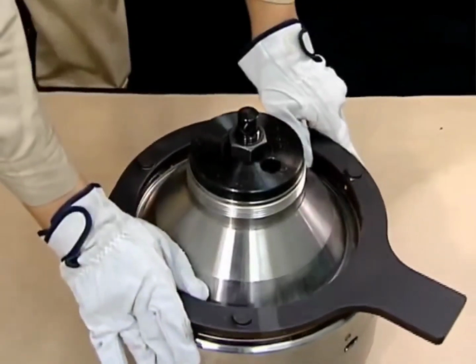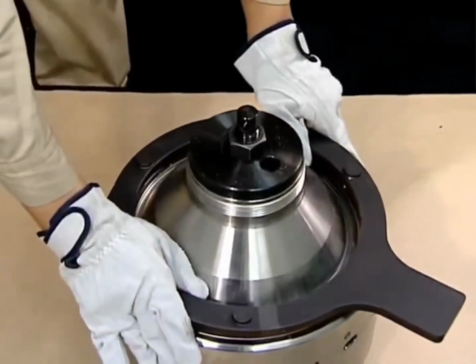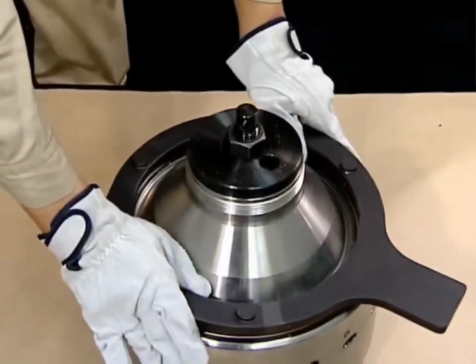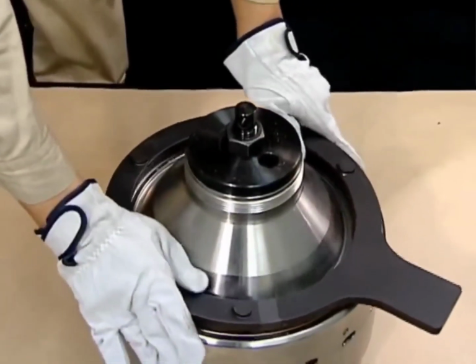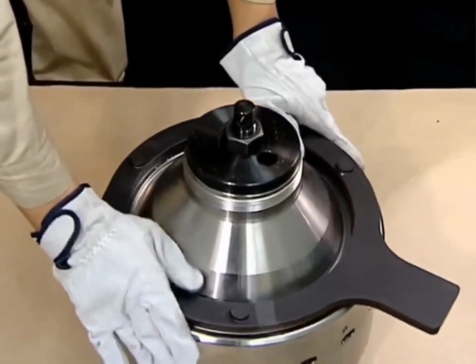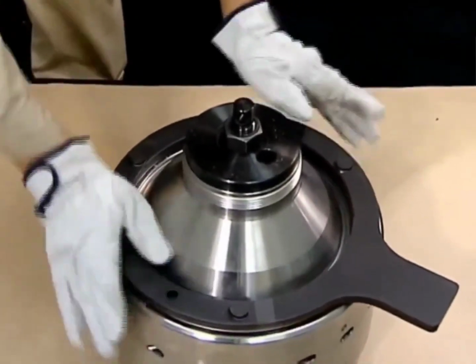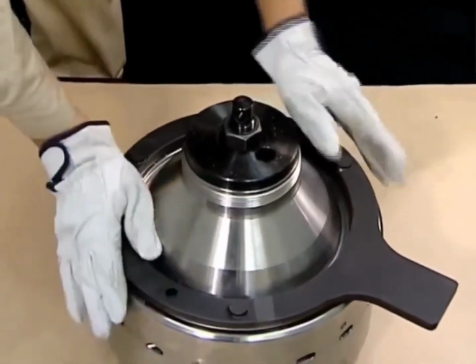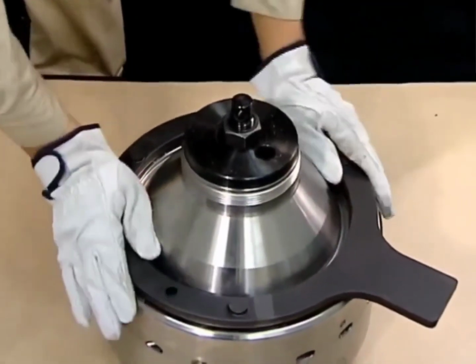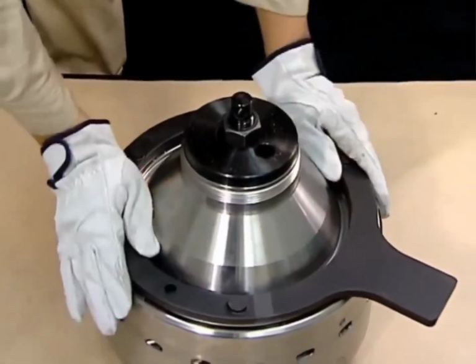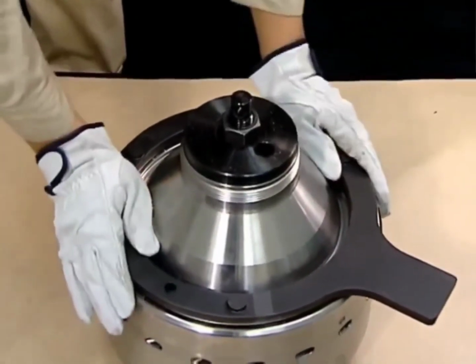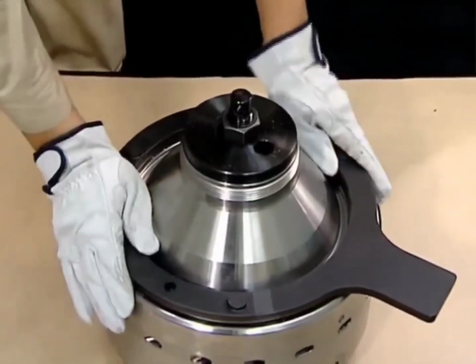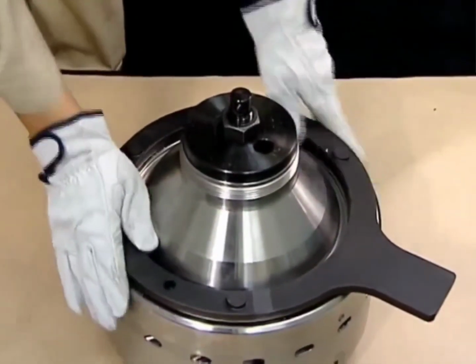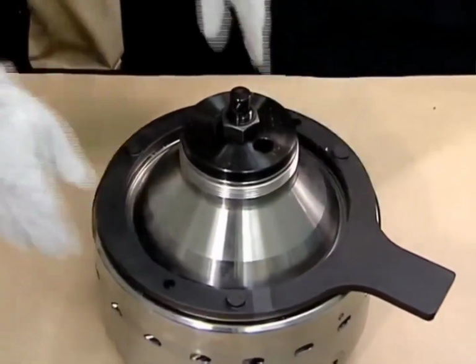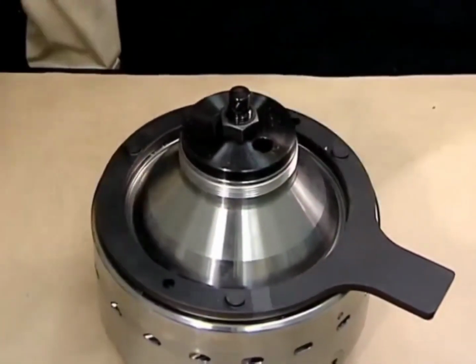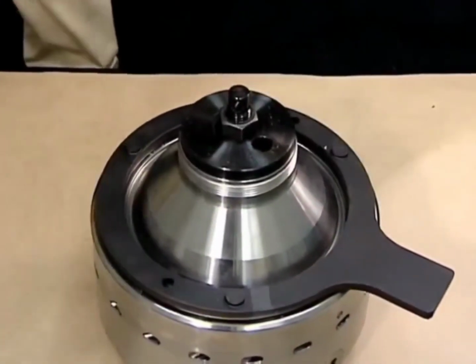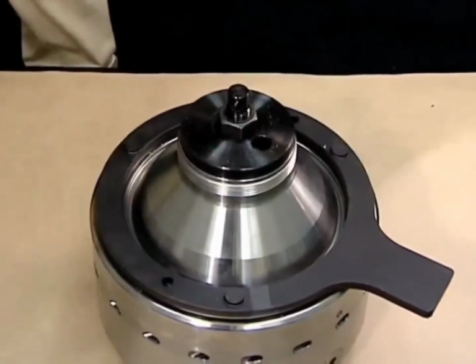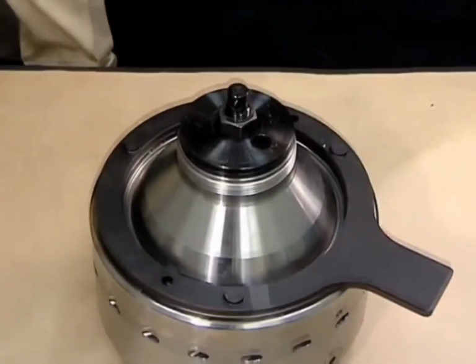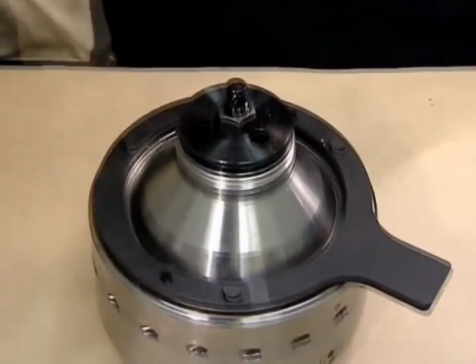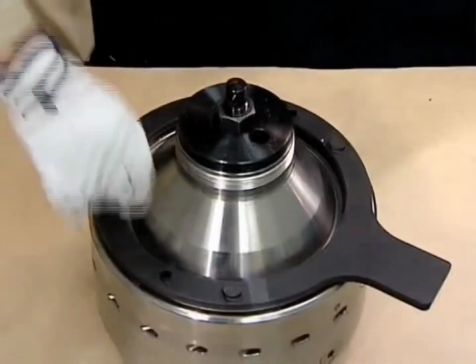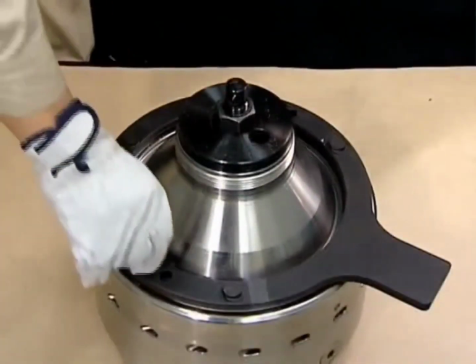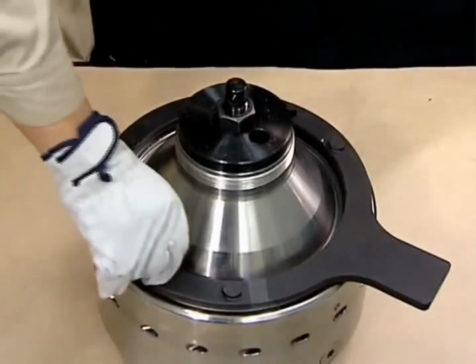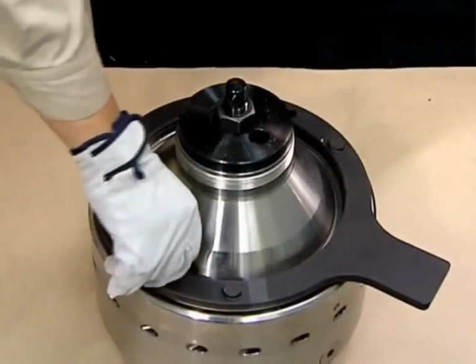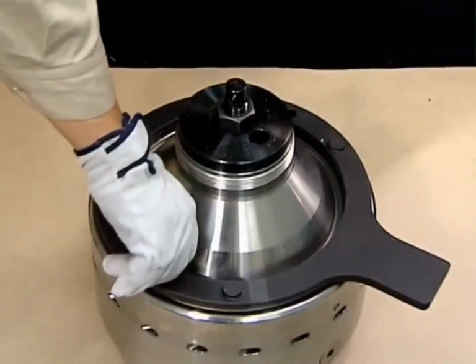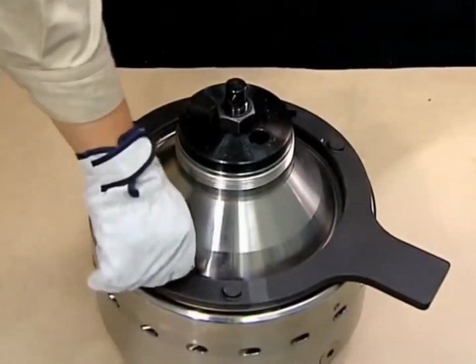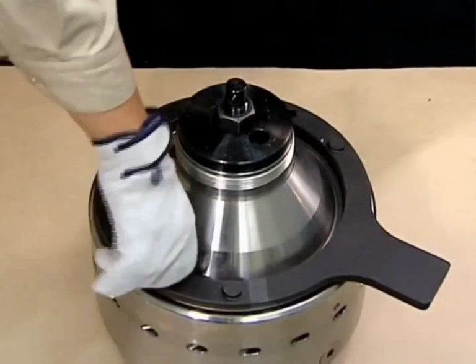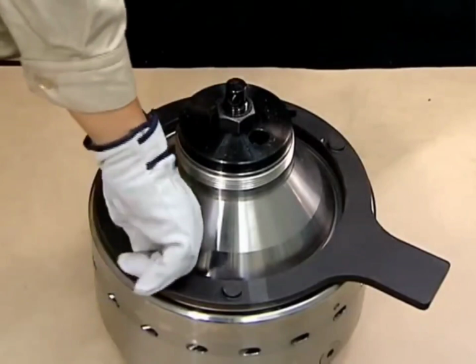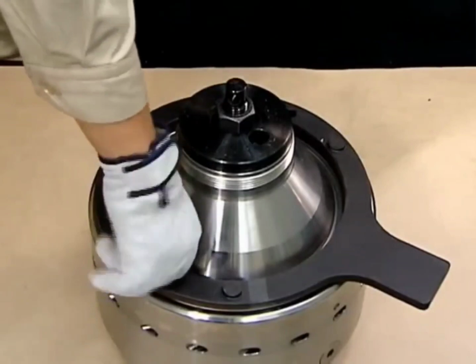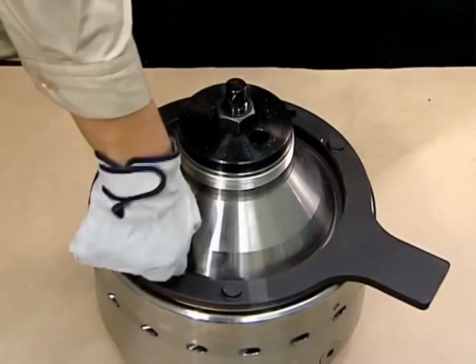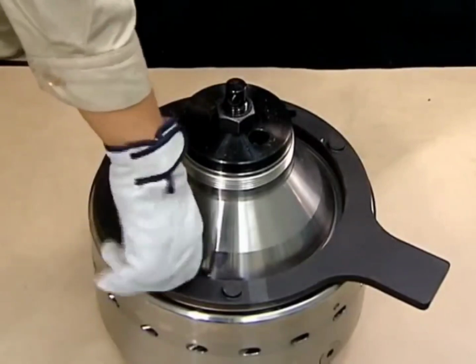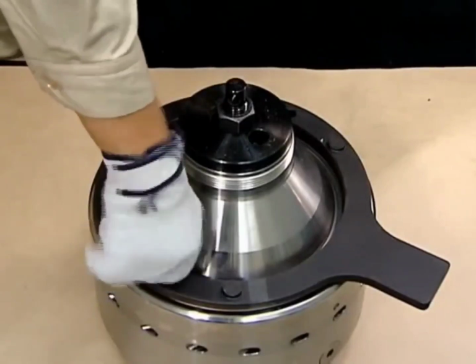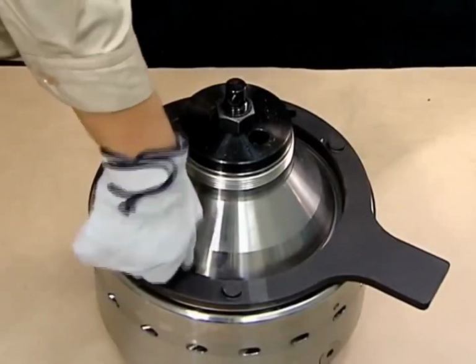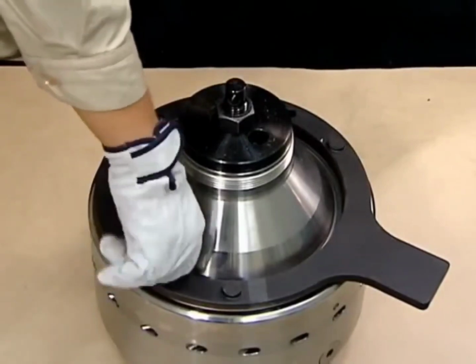Attach the bowl nut handle to the bowl nut using the socket cap screw, then tap it with the hammer to remove it.